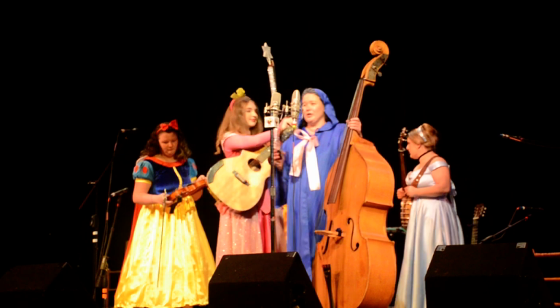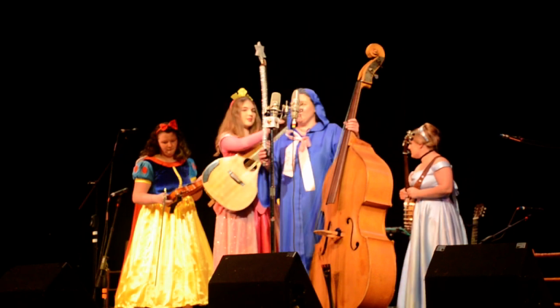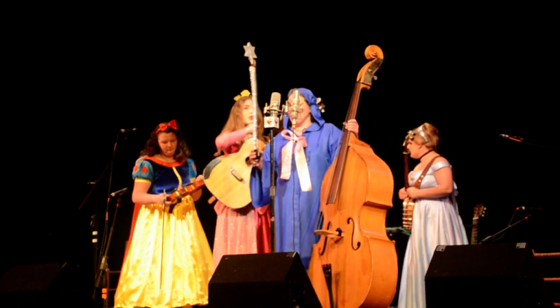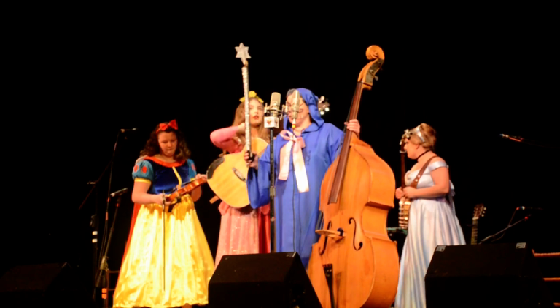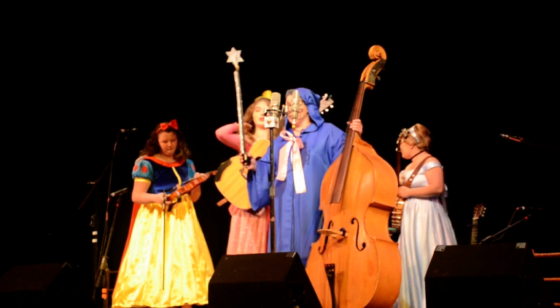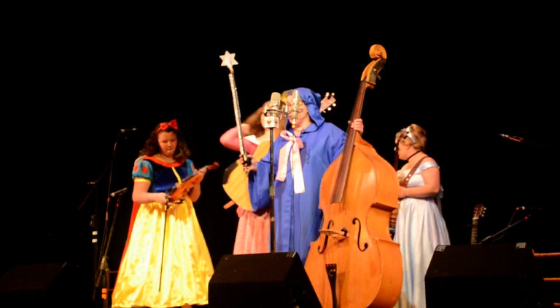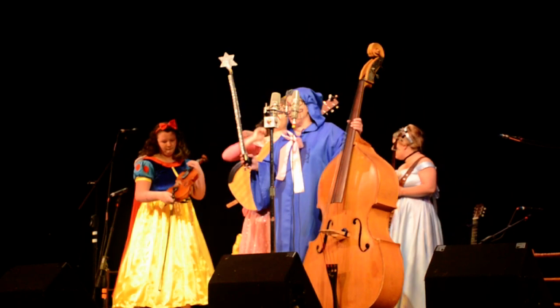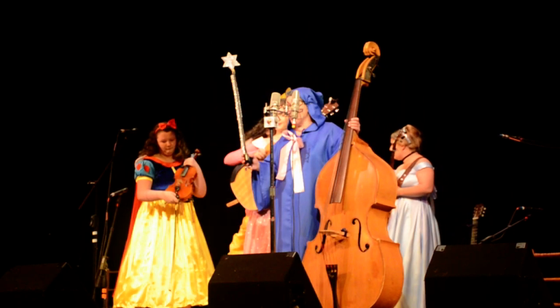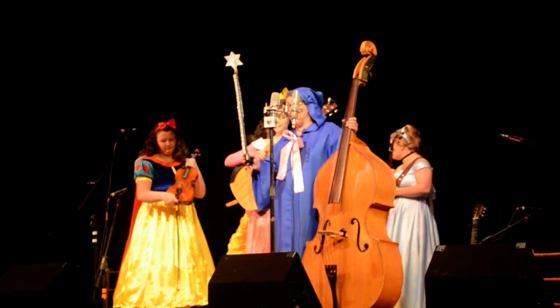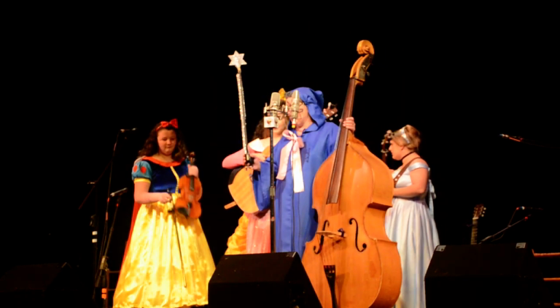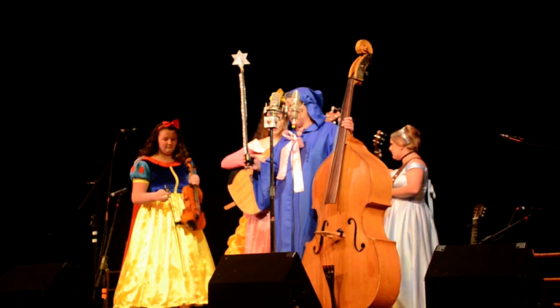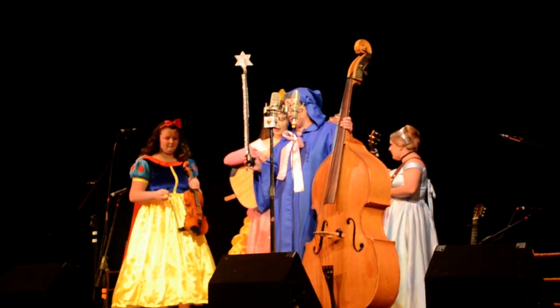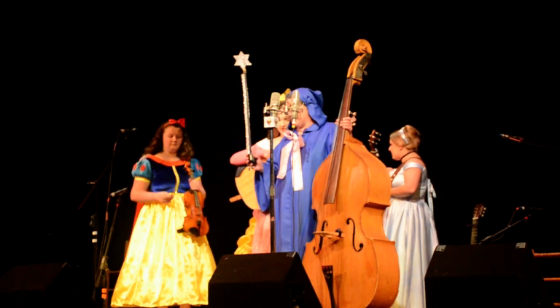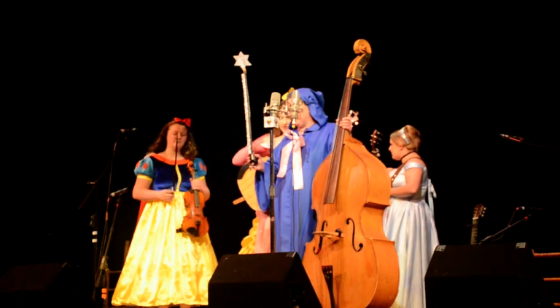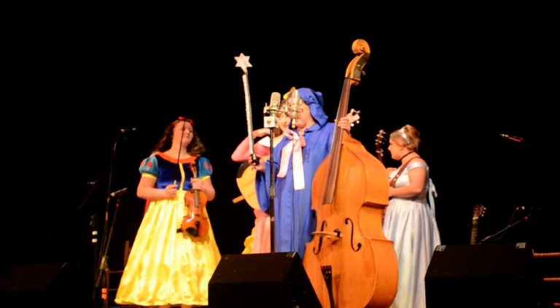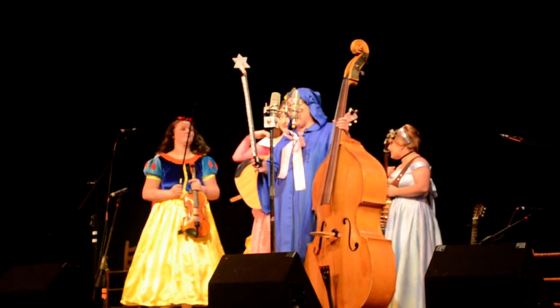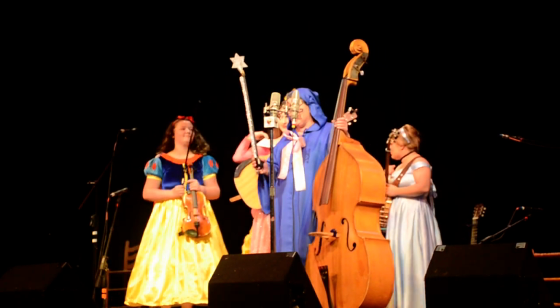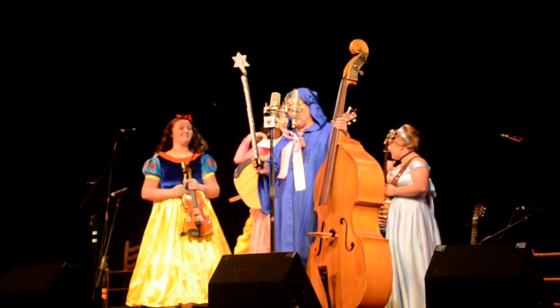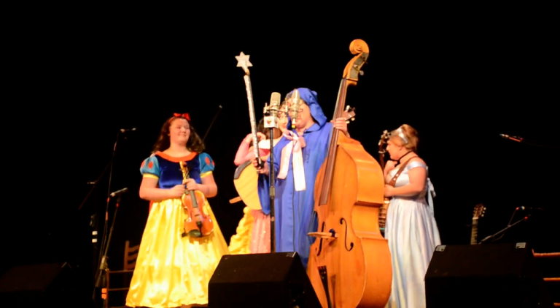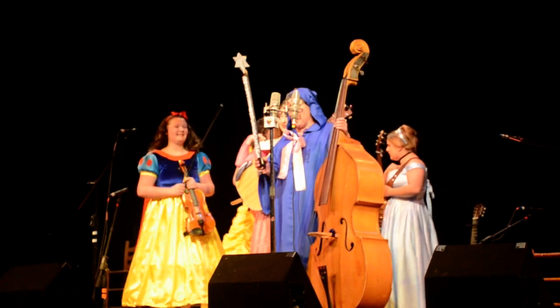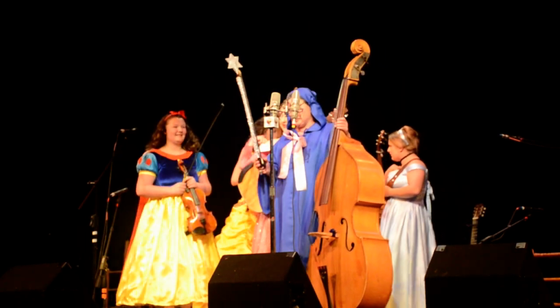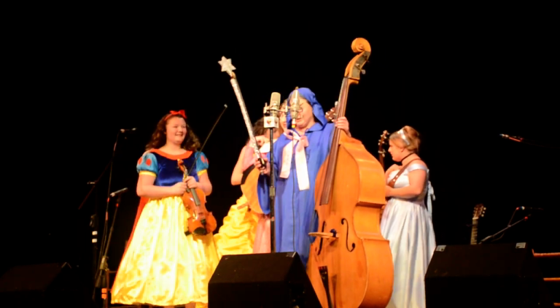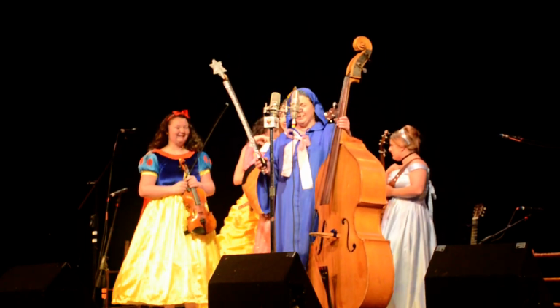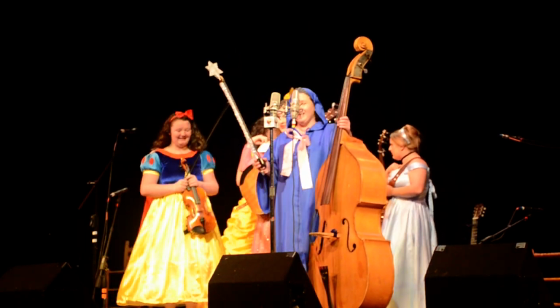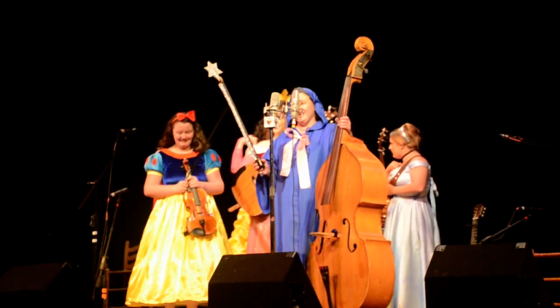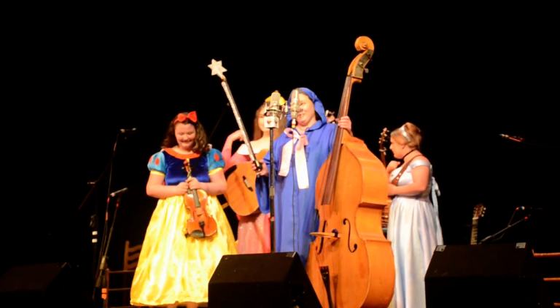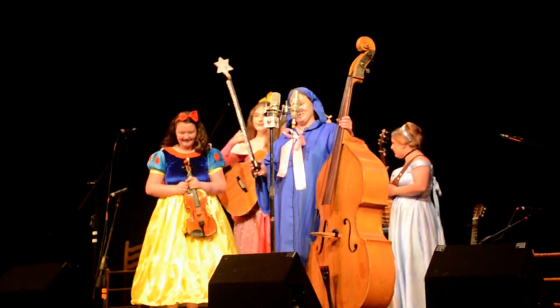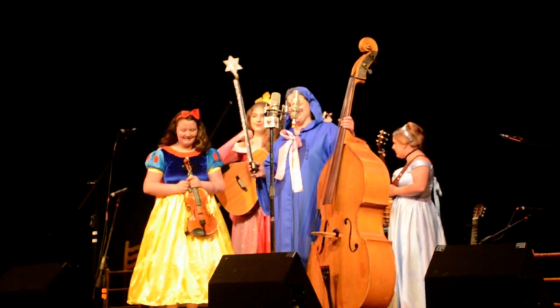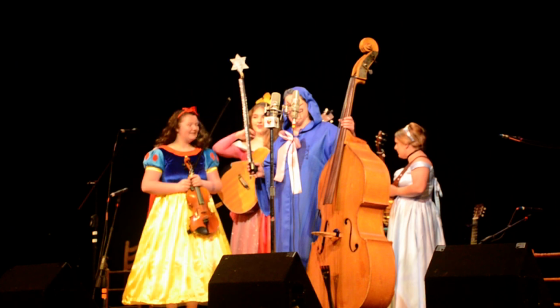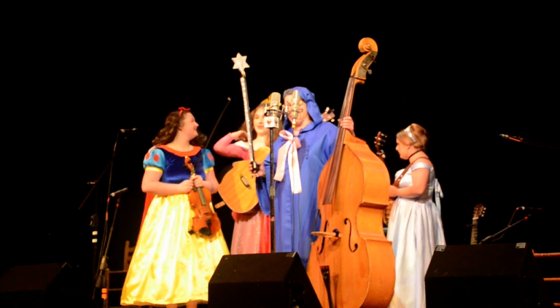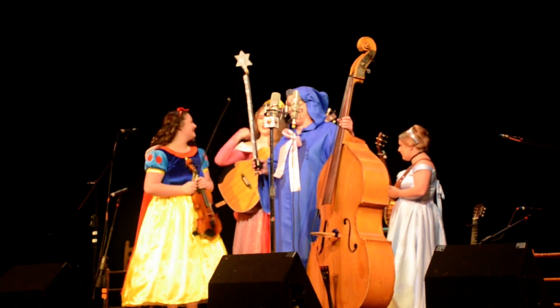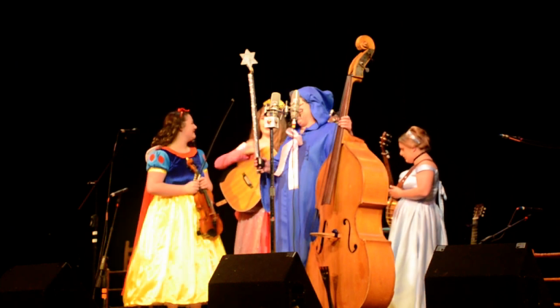I figured if we're going to do a Disney princess set, we had to have a little bit of magic, and of course, that's where I came in.